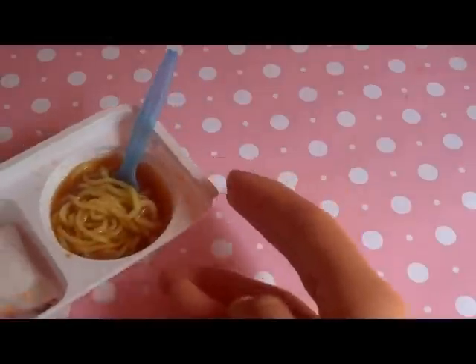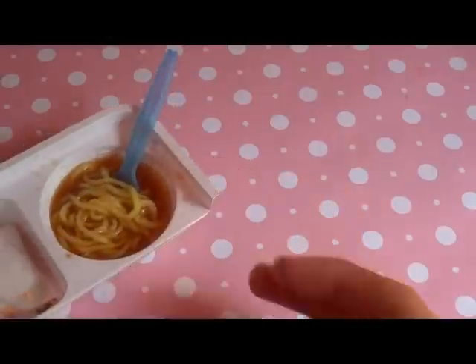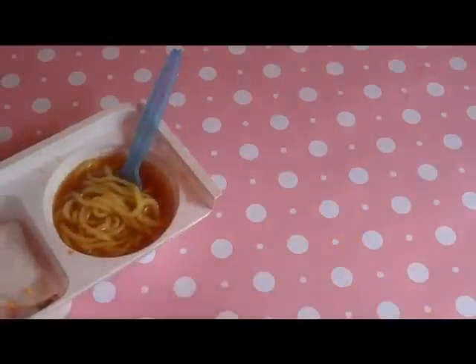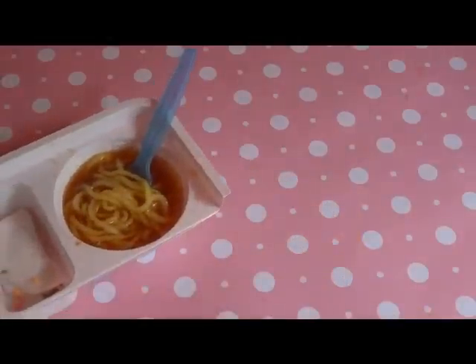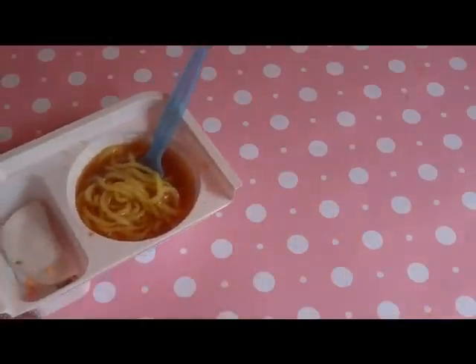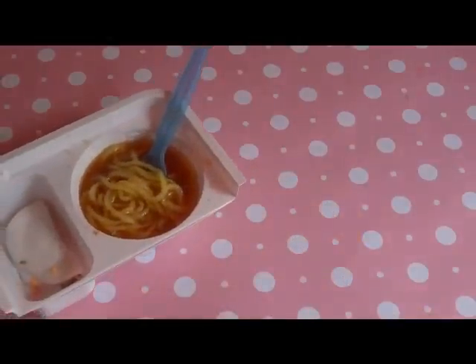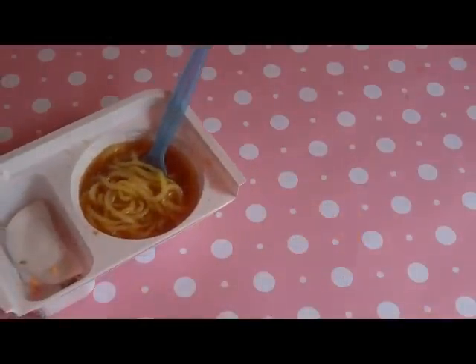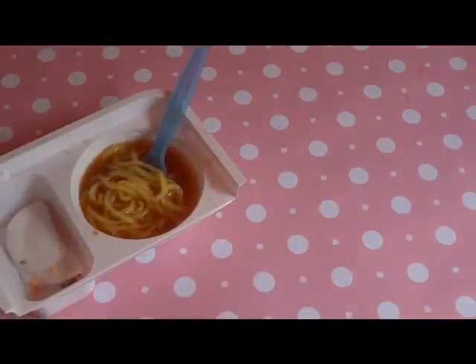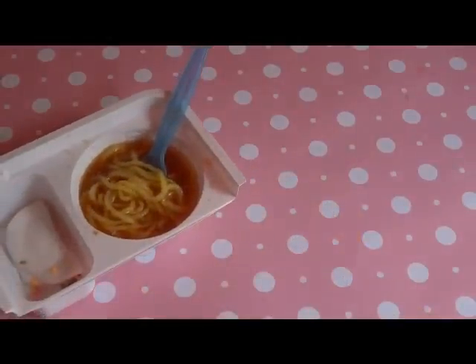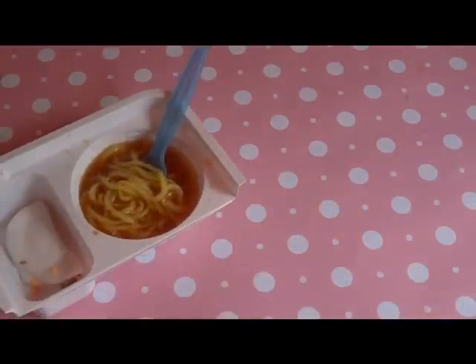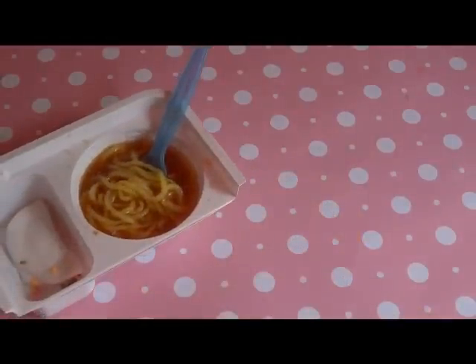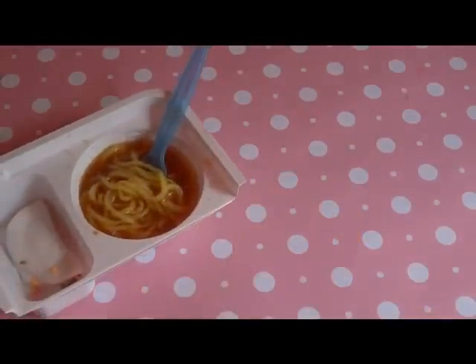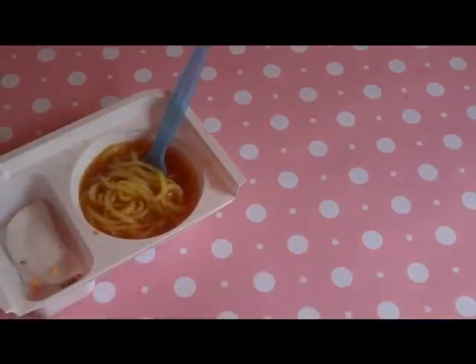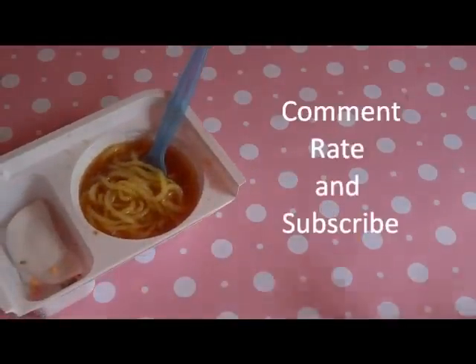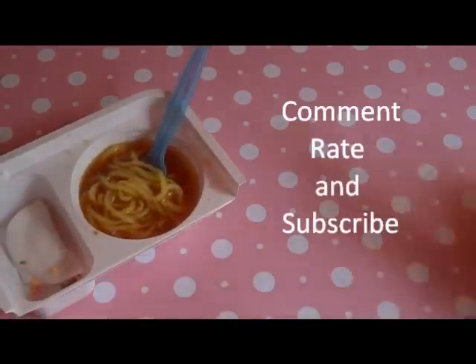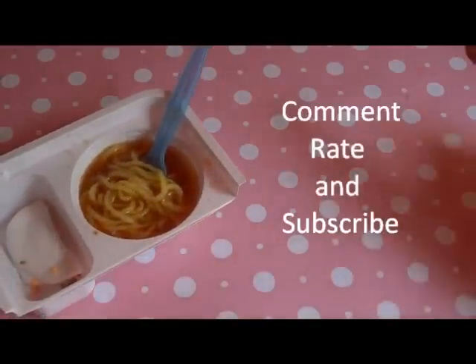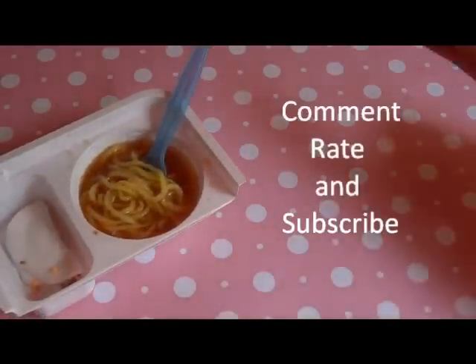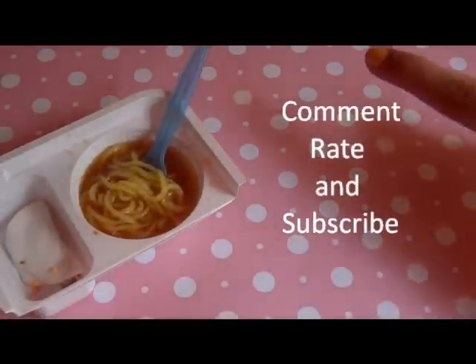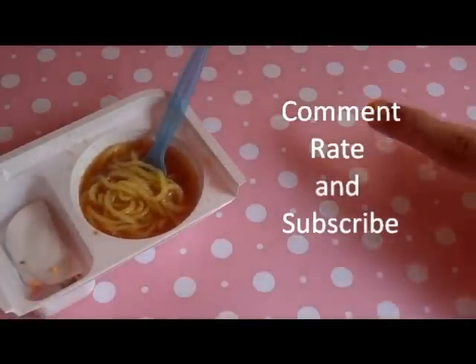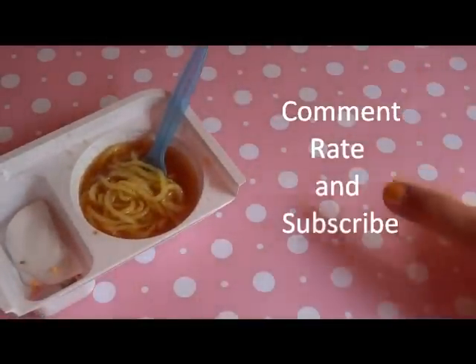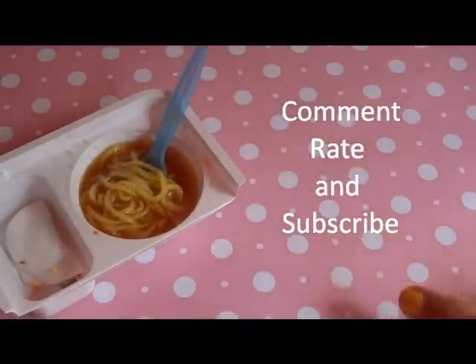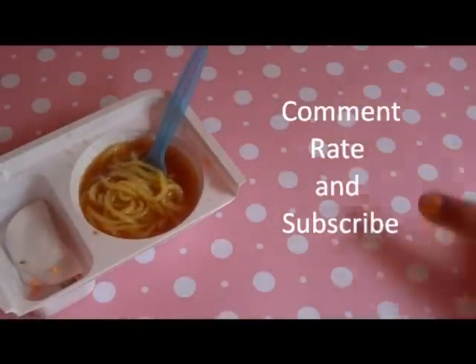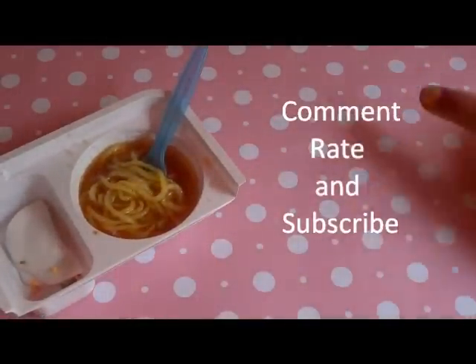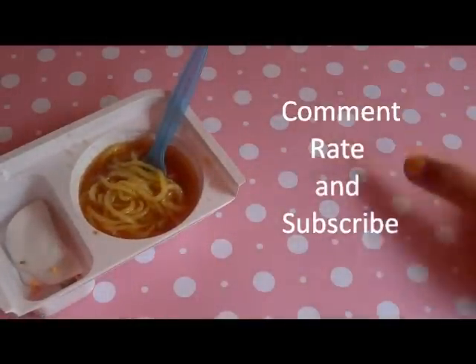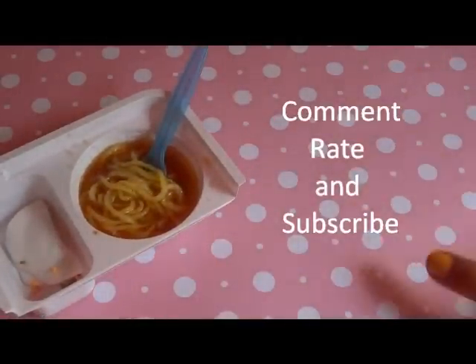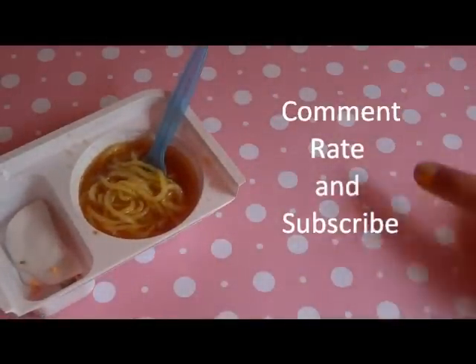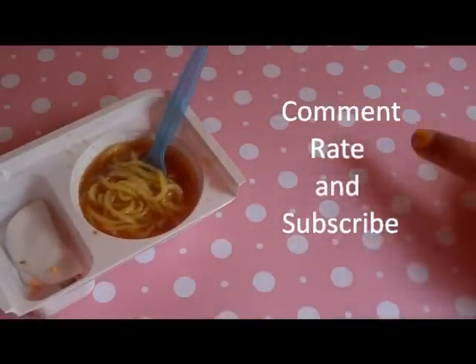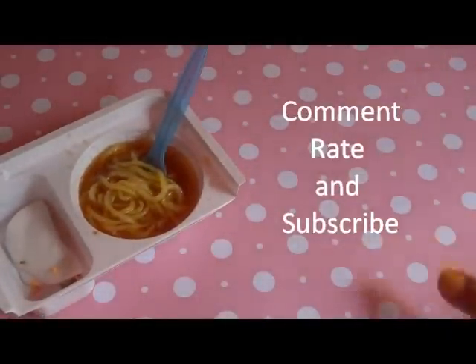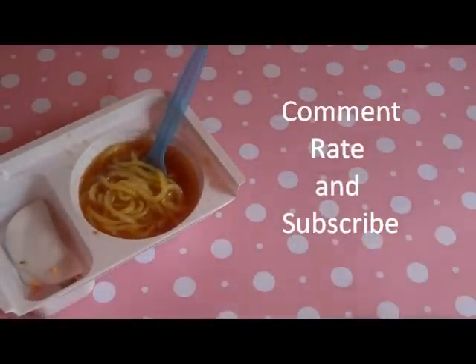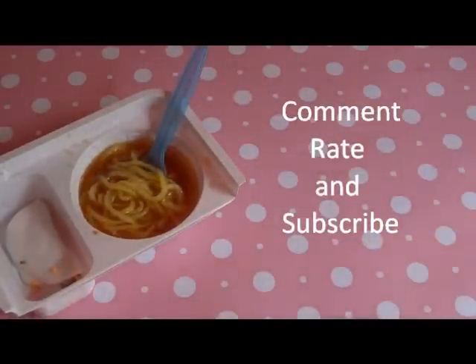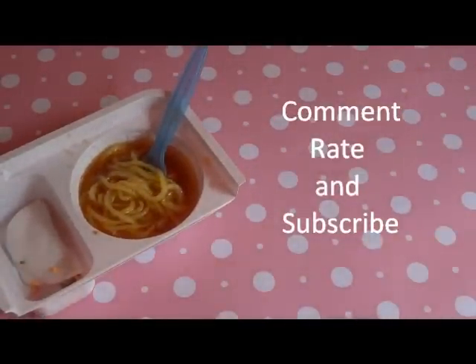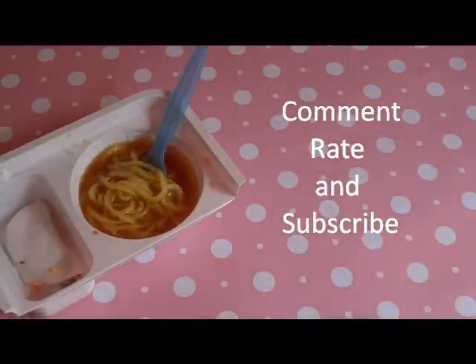I hope you liked this video. Please comment, rate, and subscribe. Bye!